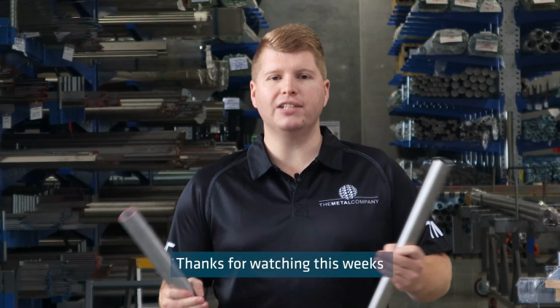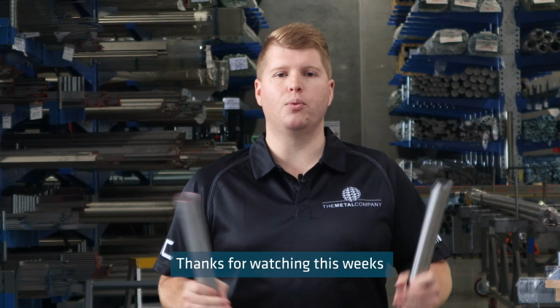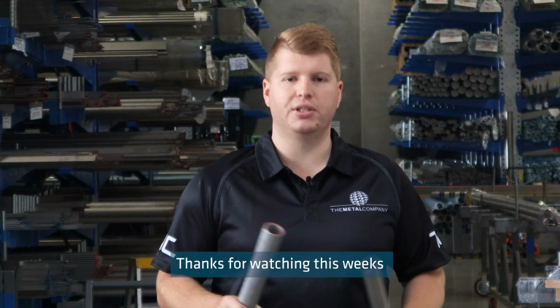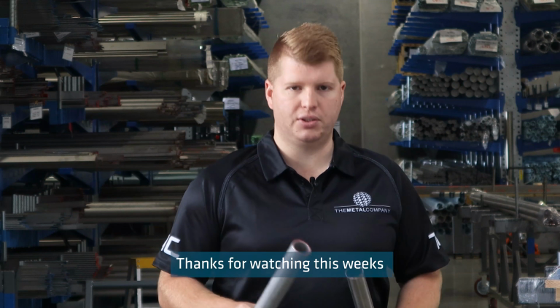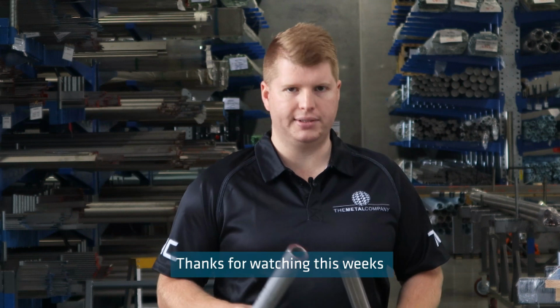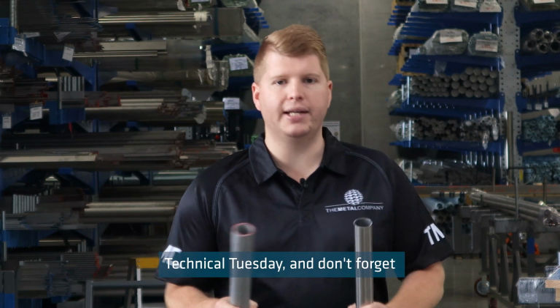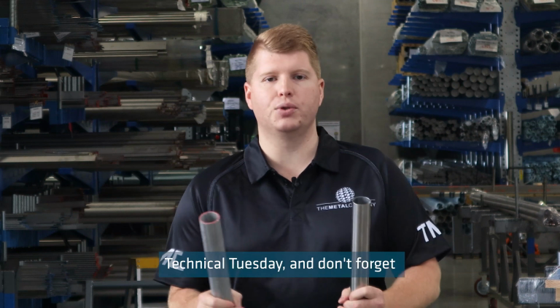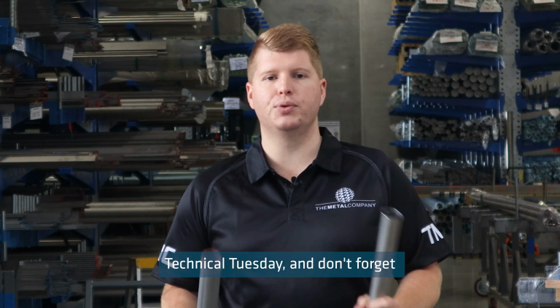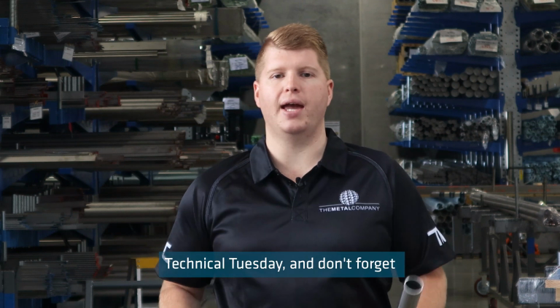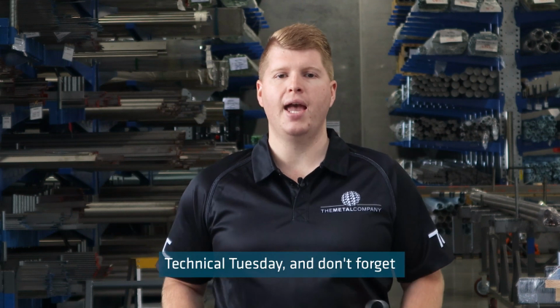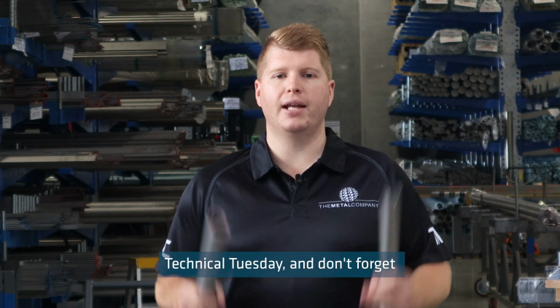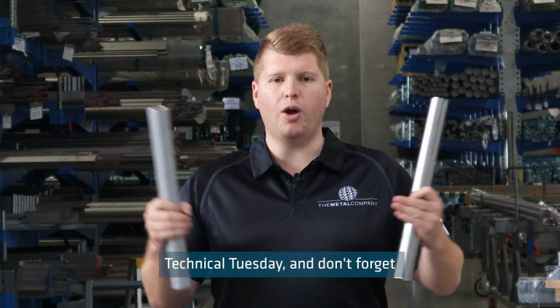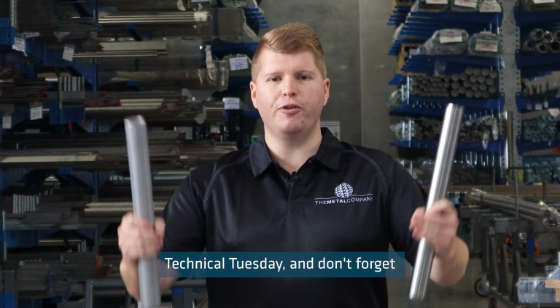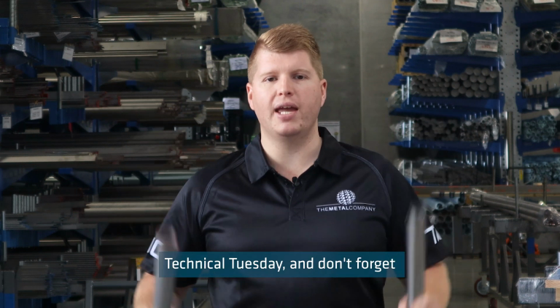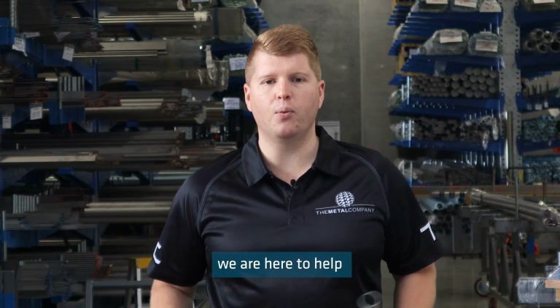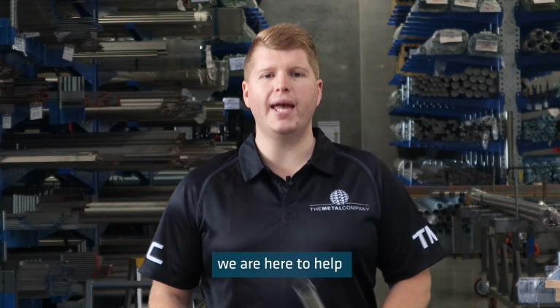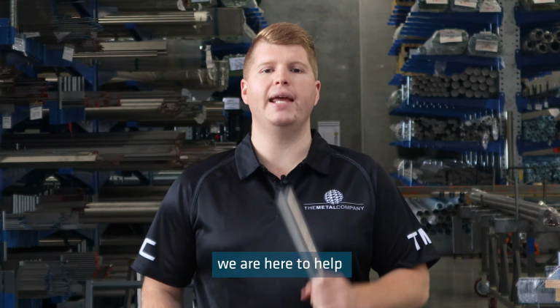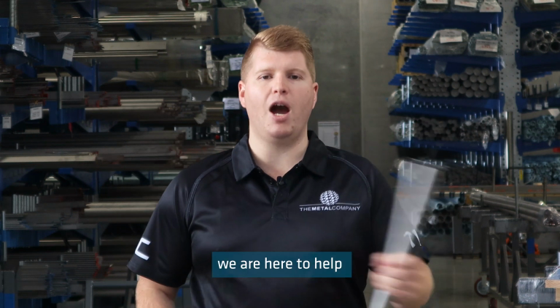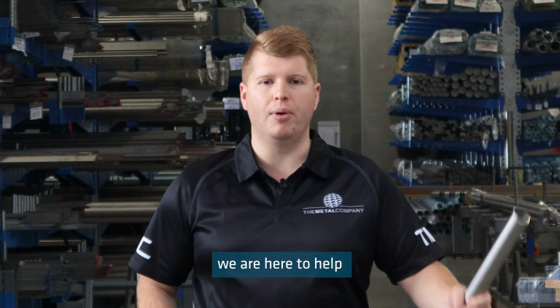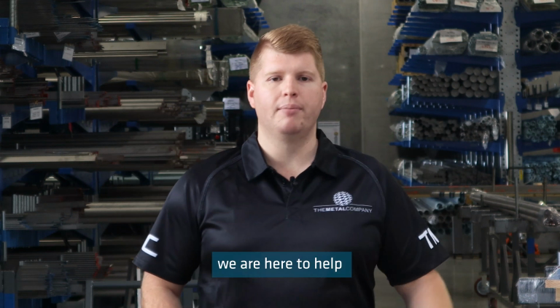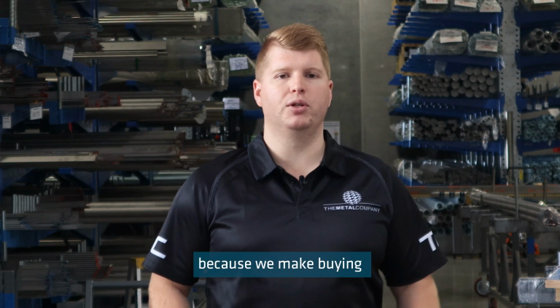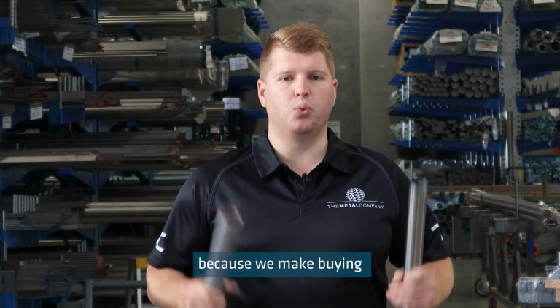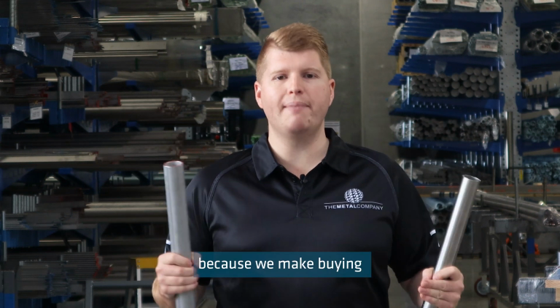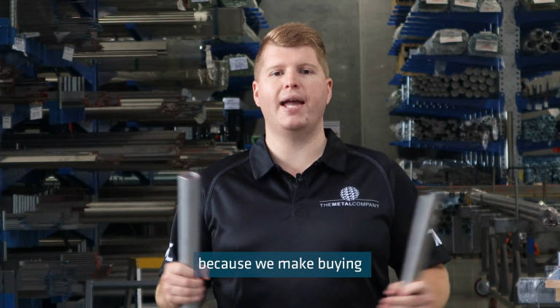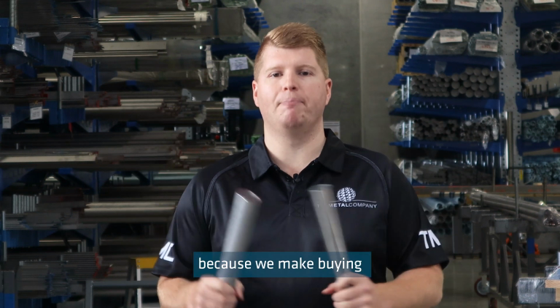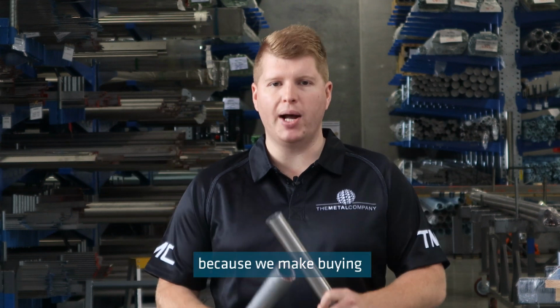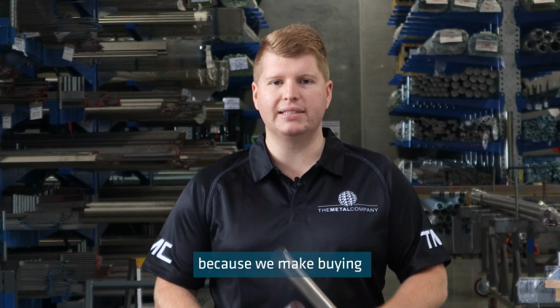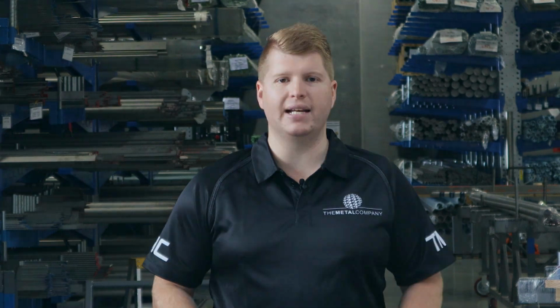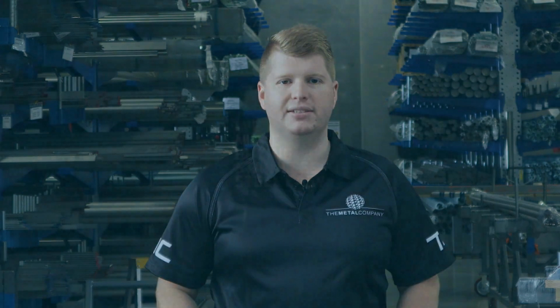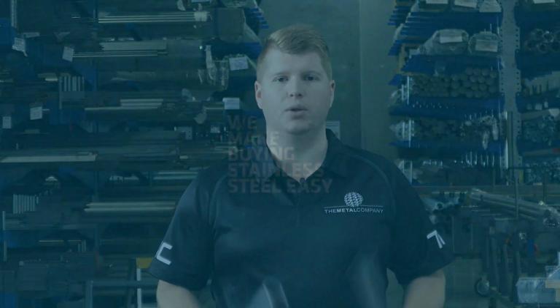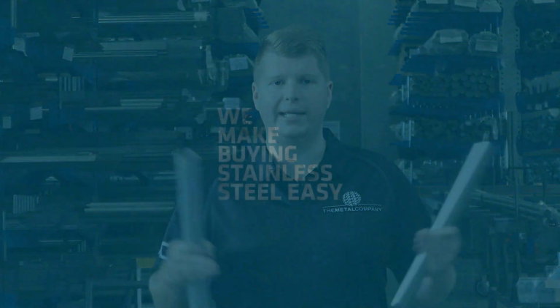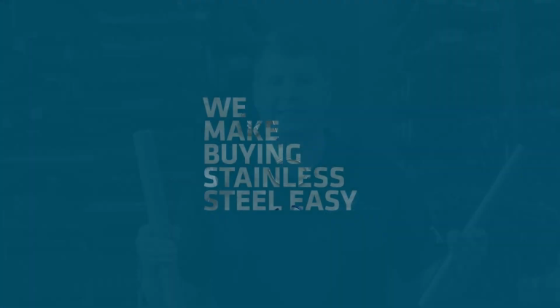Thanks for watching this week's Technical Tuesday and don't forget we are here to help, because we make buying stainless steel easy.